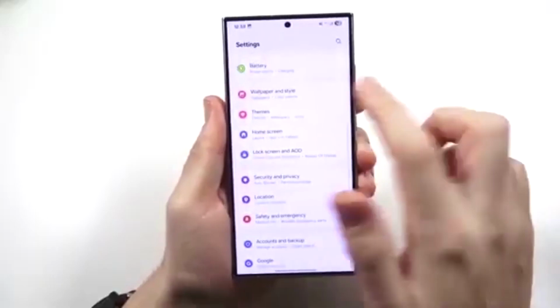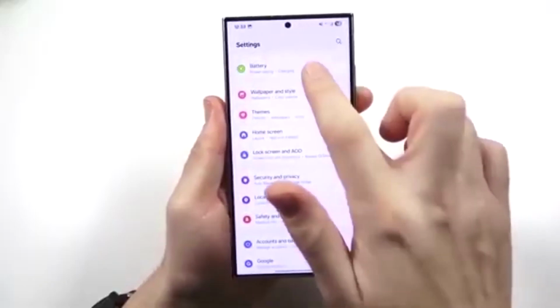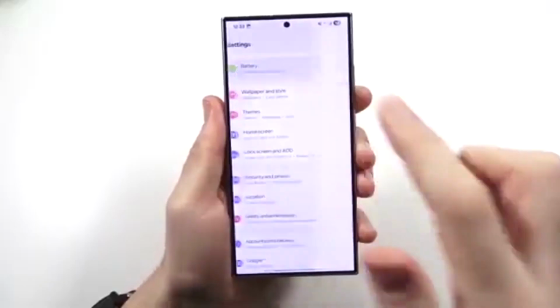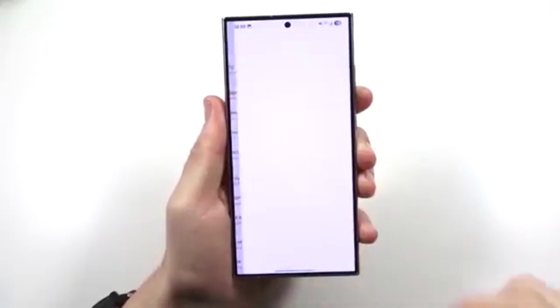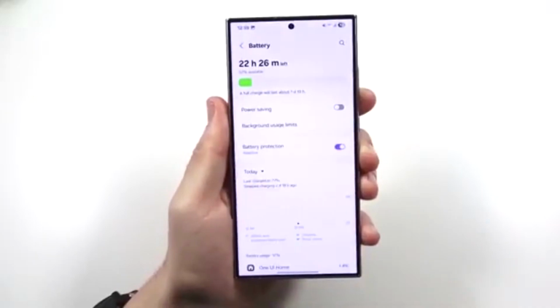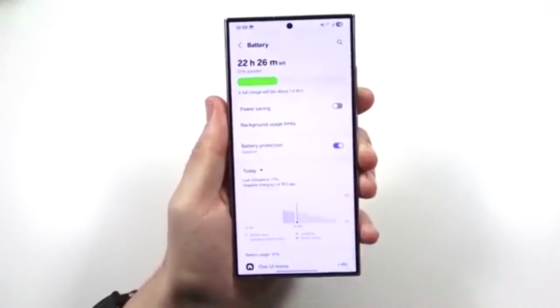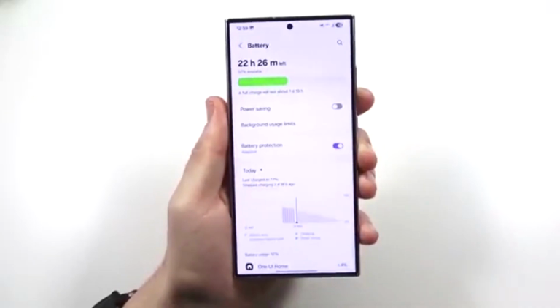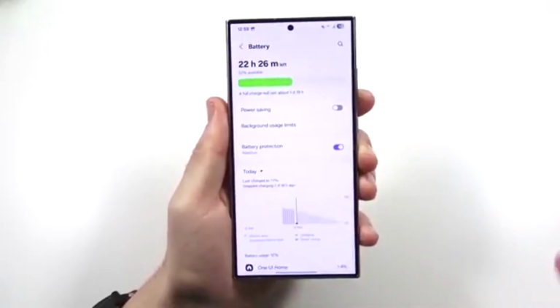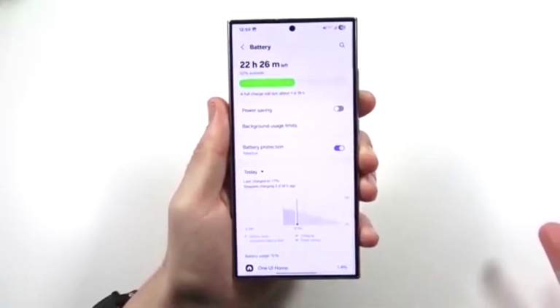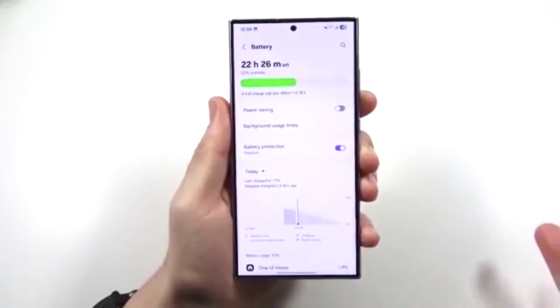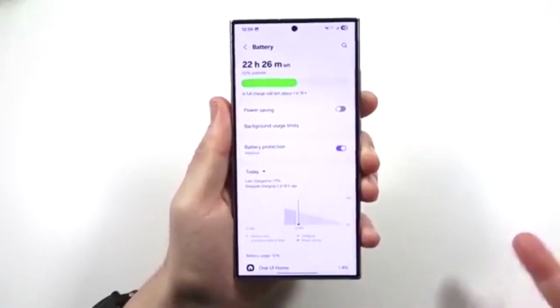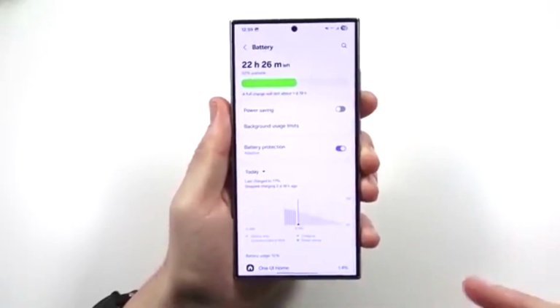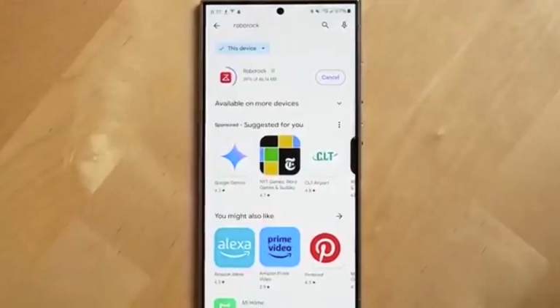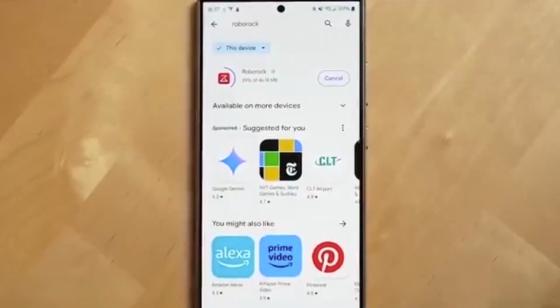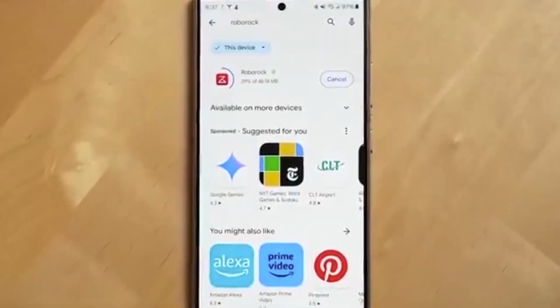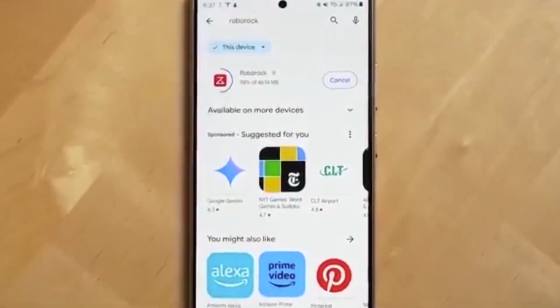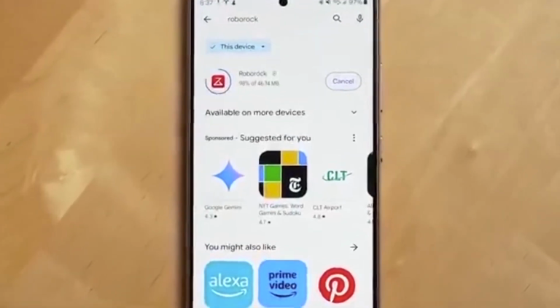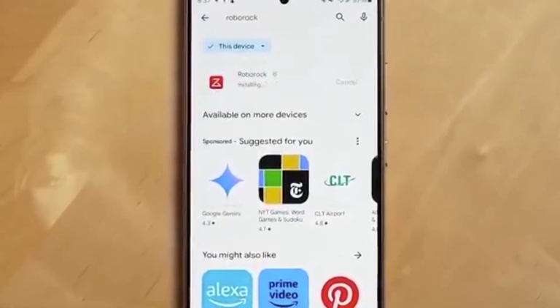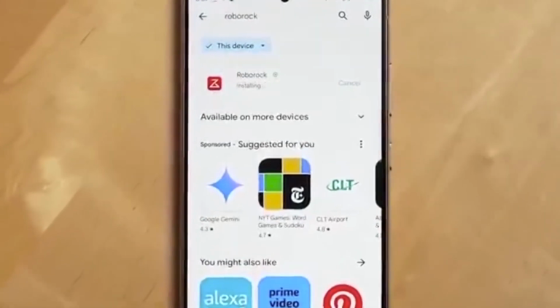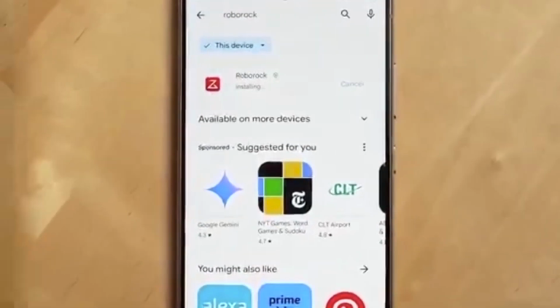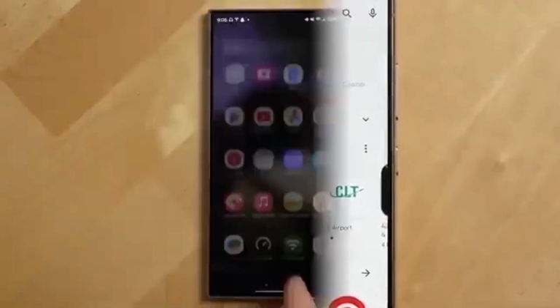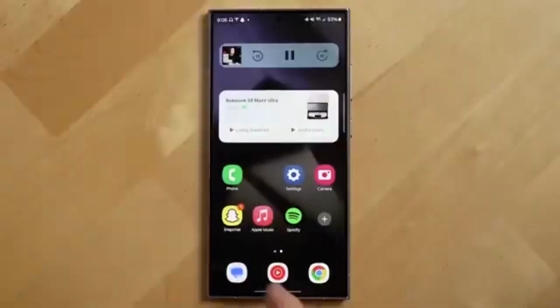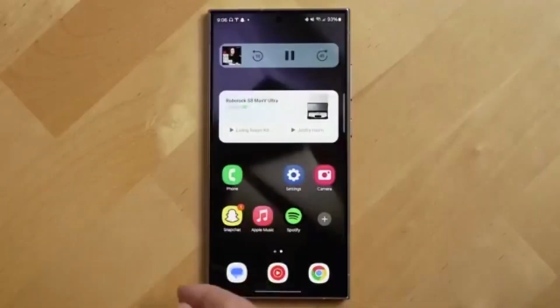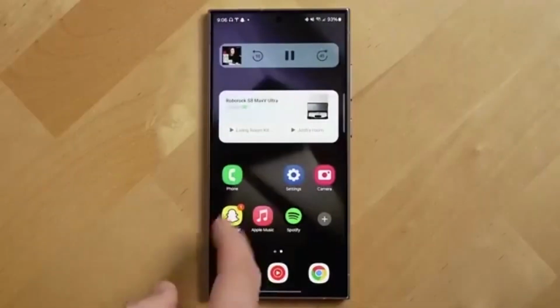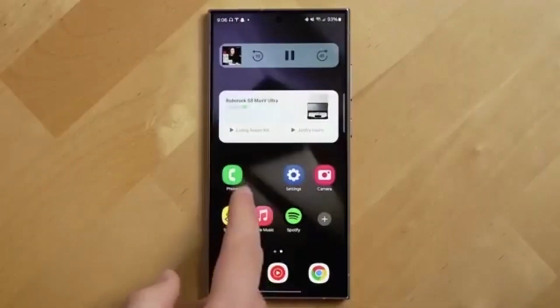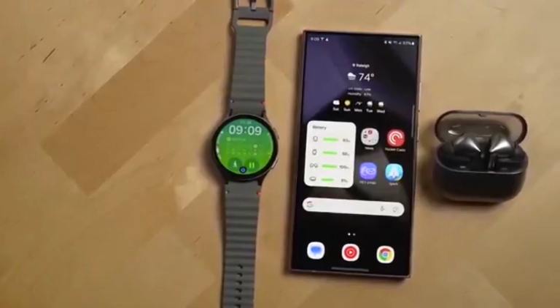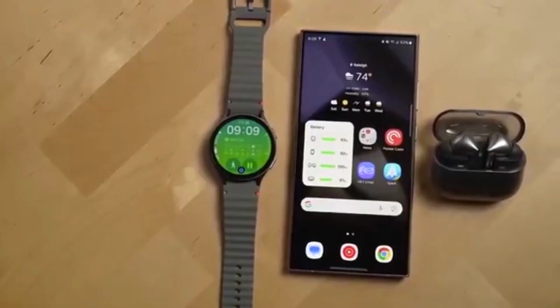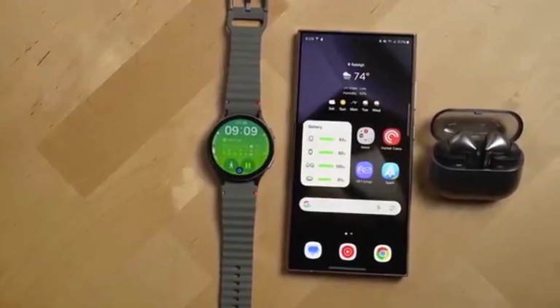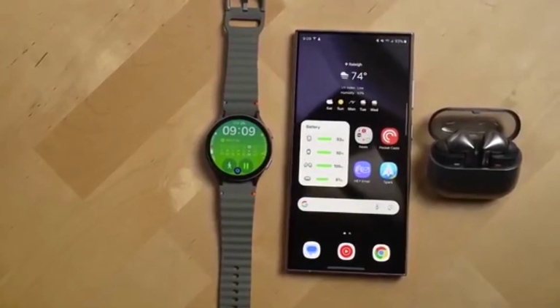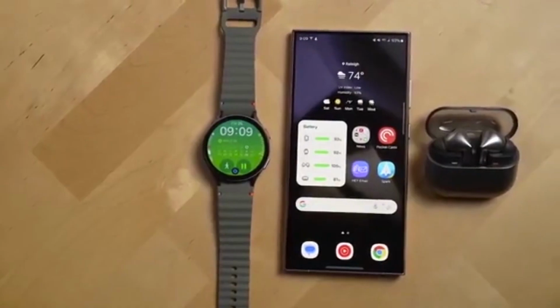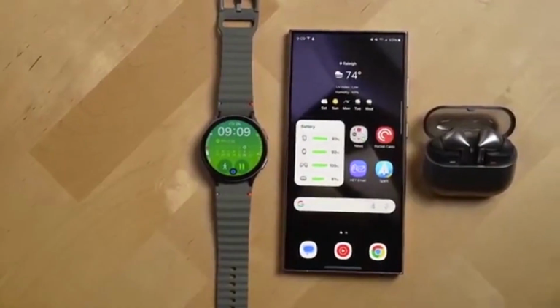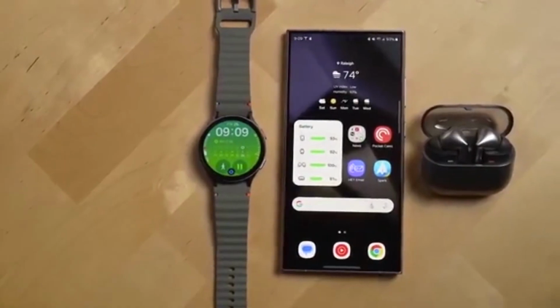What's new in One UI 8? A fresh new UI with smoother animations, a cleaner look, and an overall refined design.